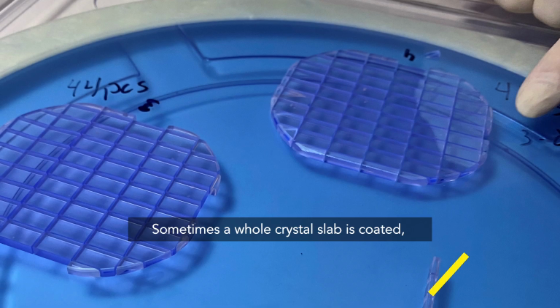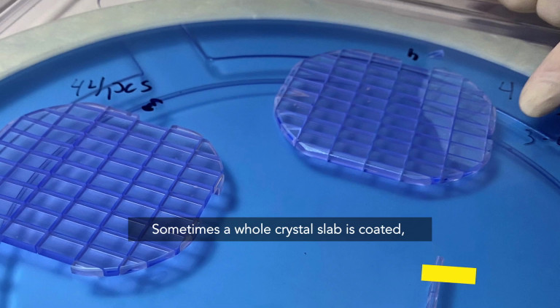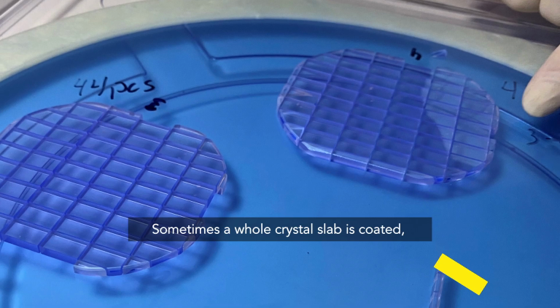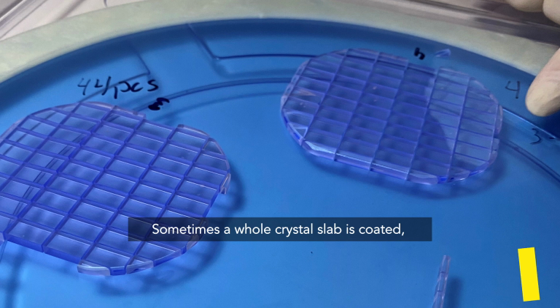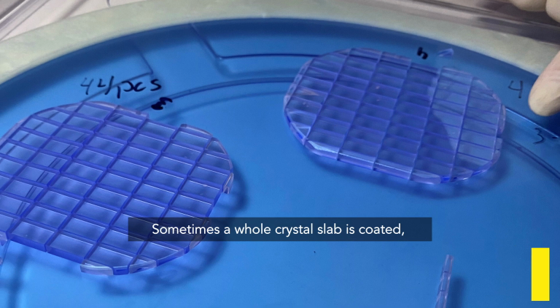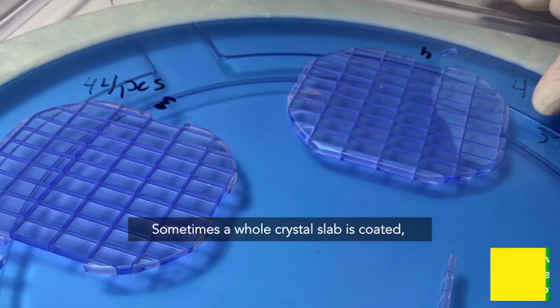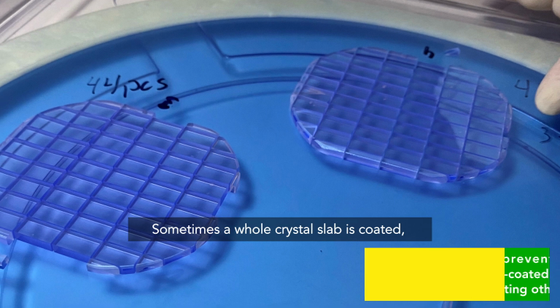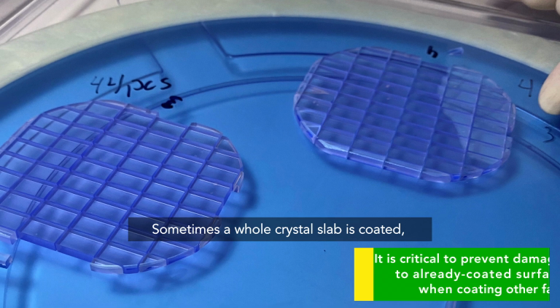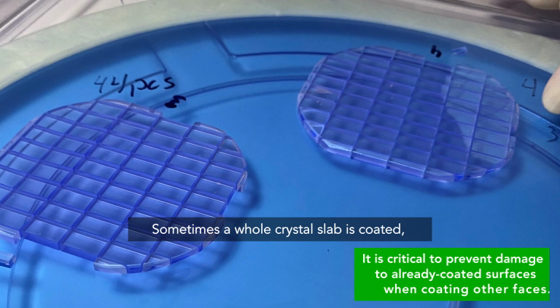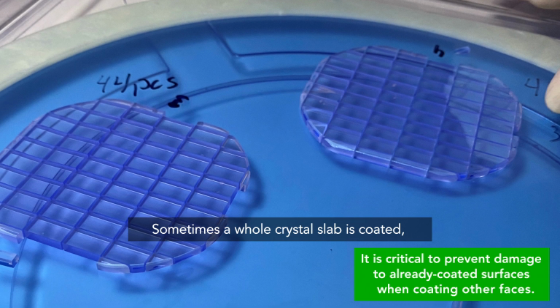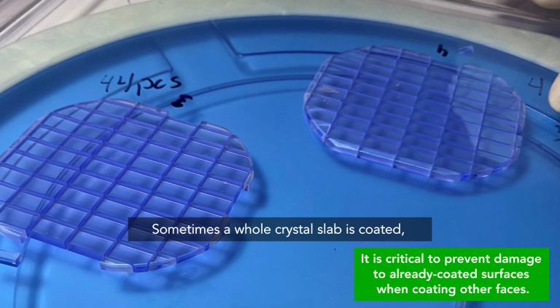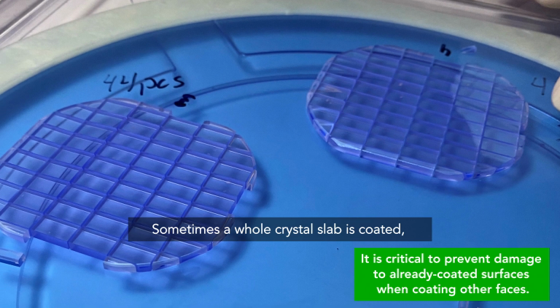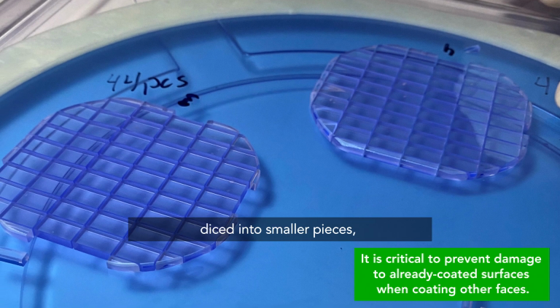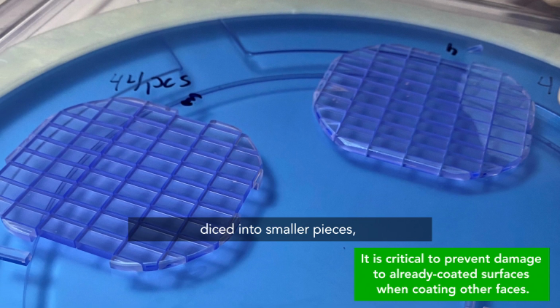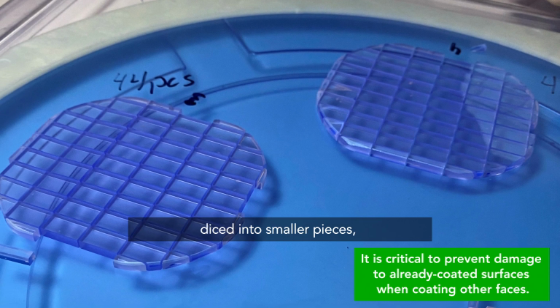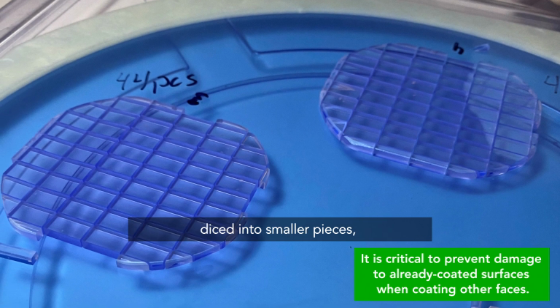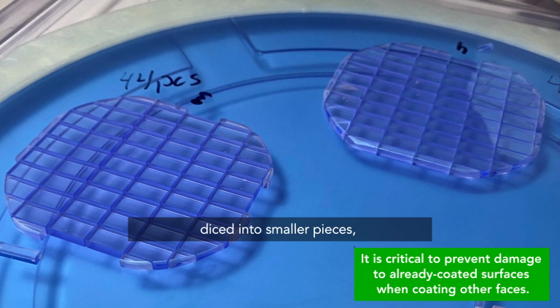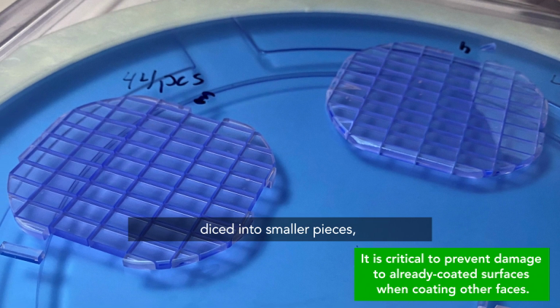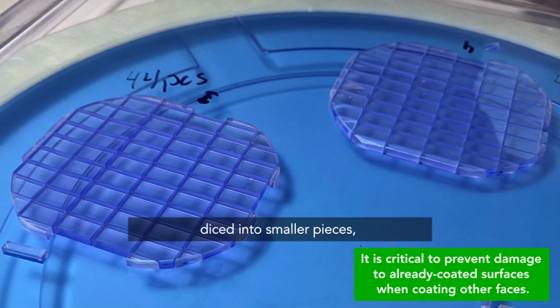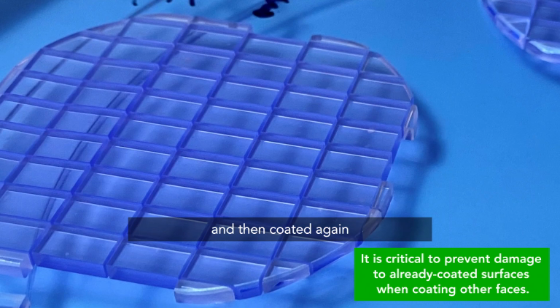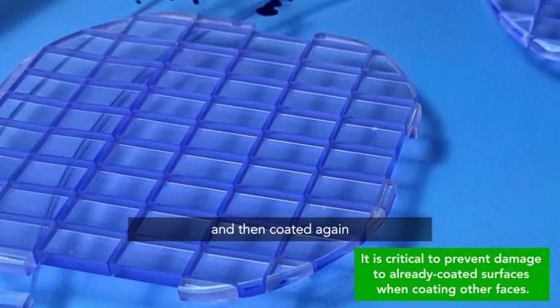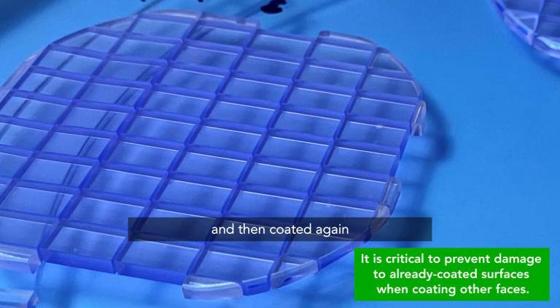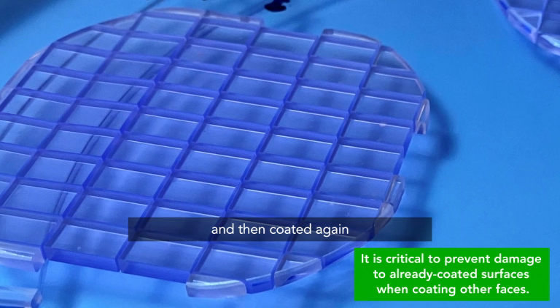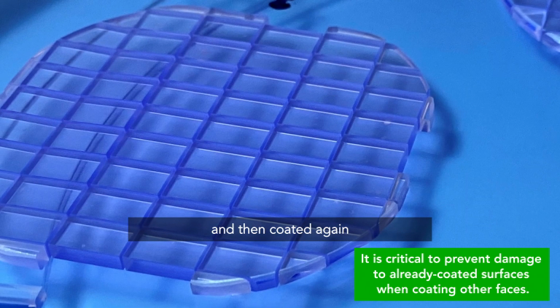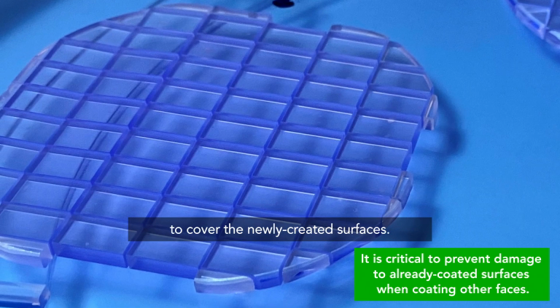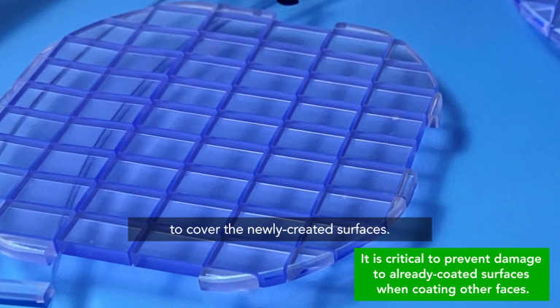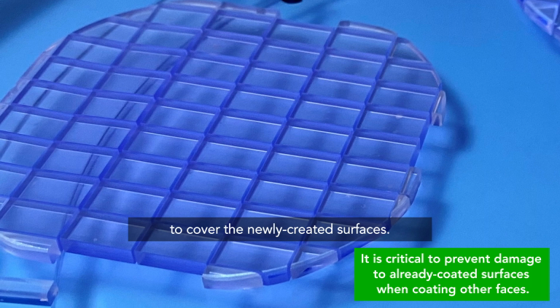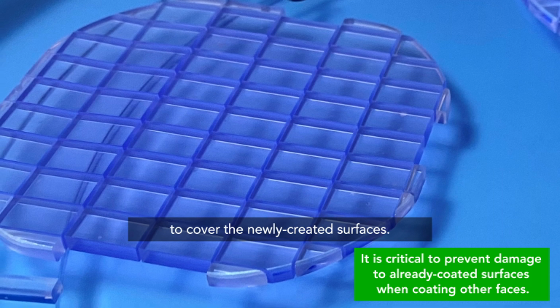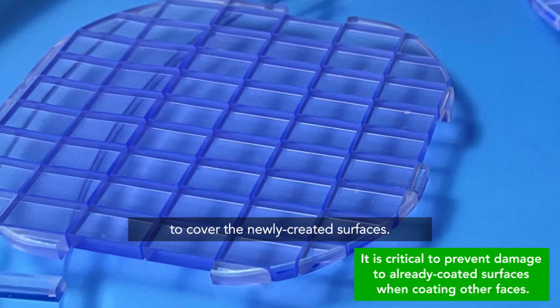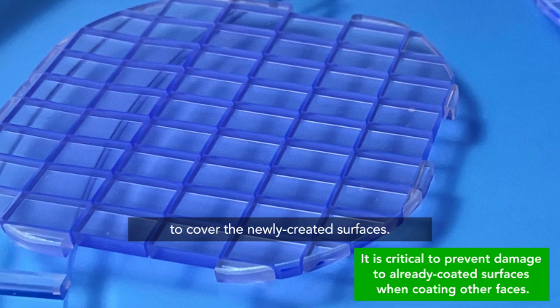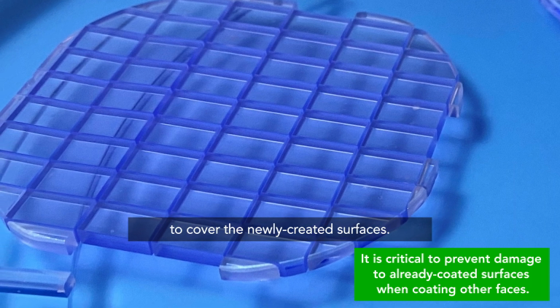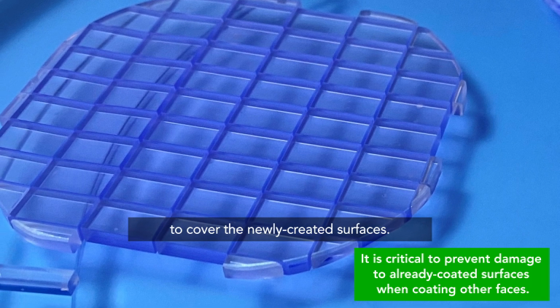Sometimes a whole crystal slab is coated, diced into smaller pieces, and then coated again to cover the newly created surfaces.